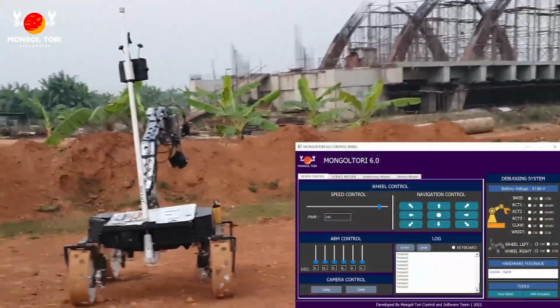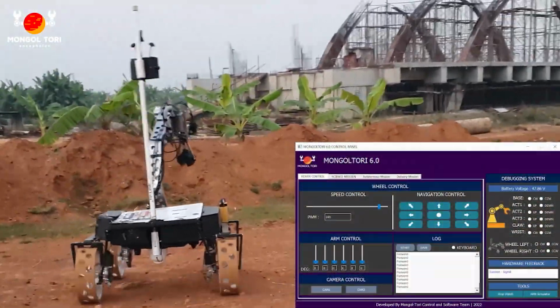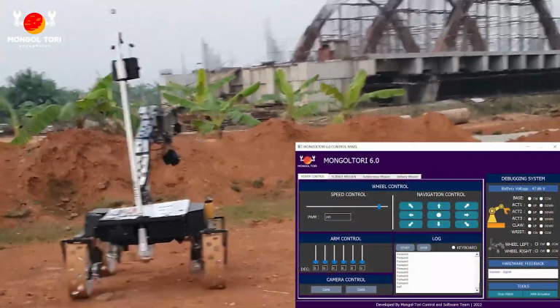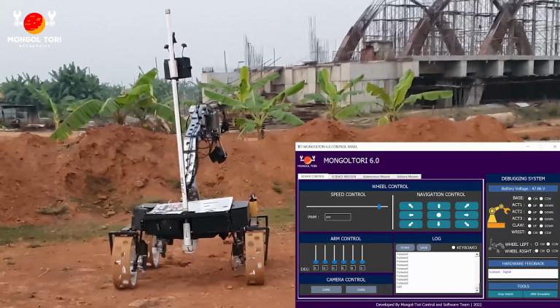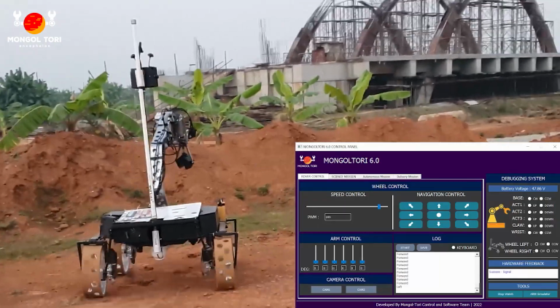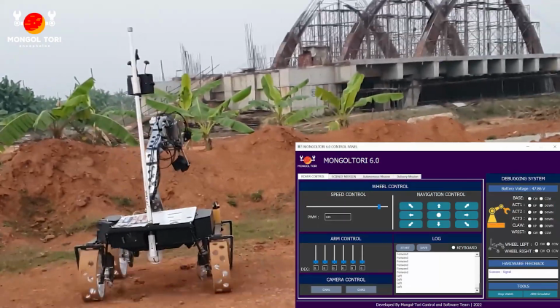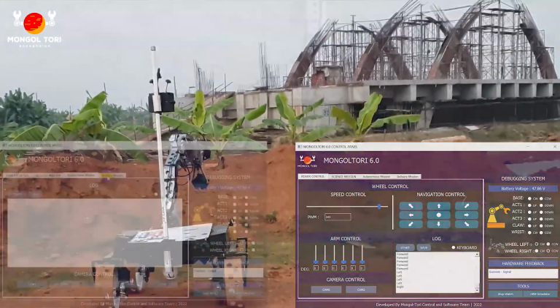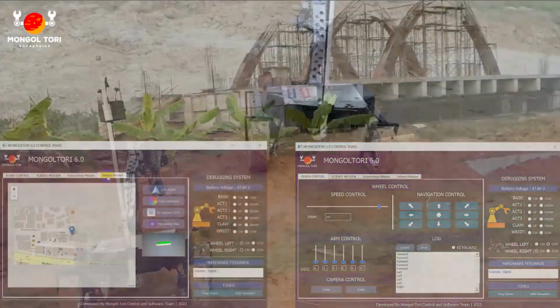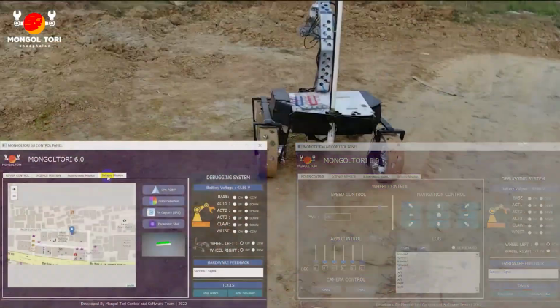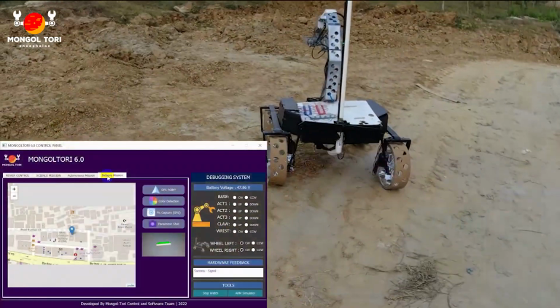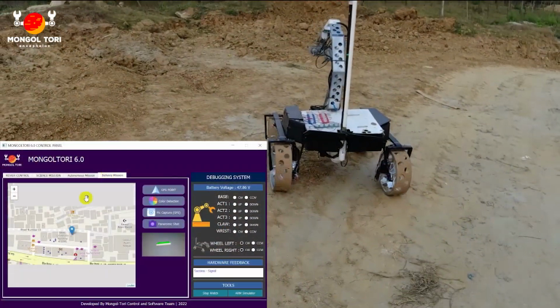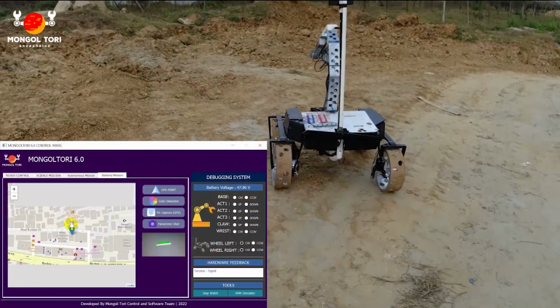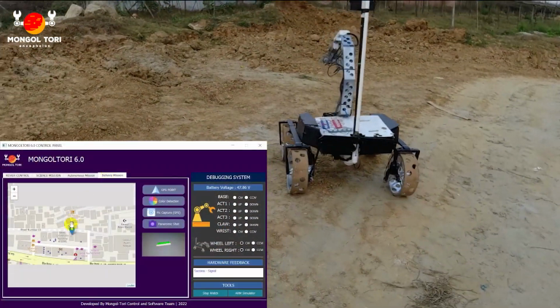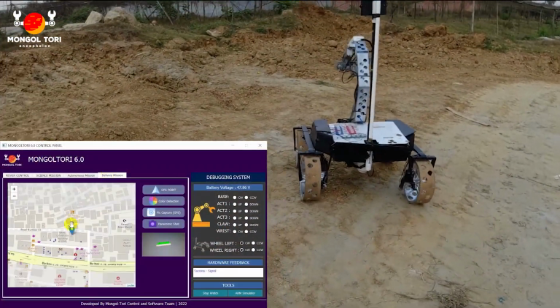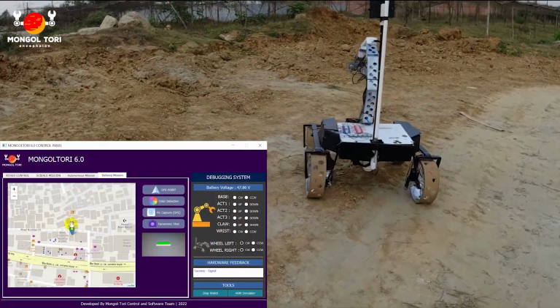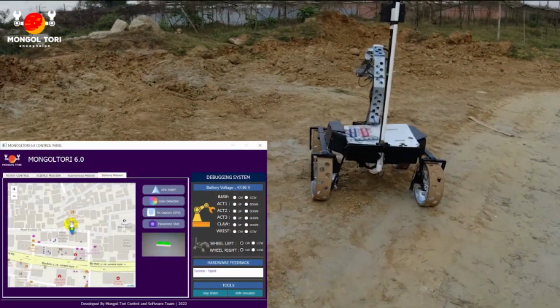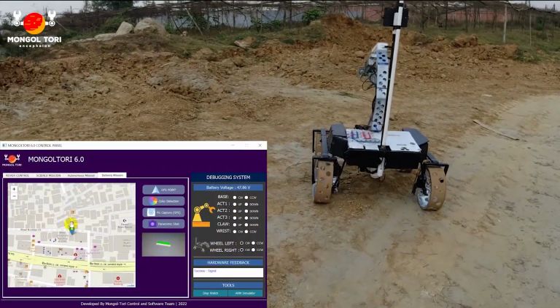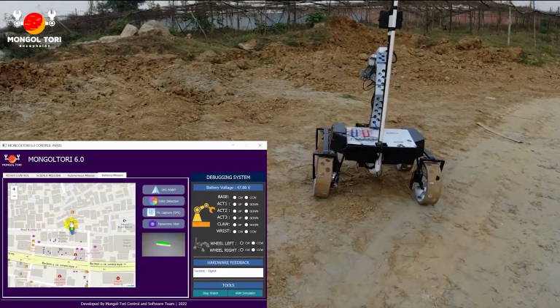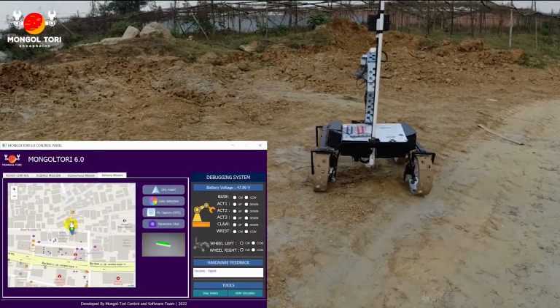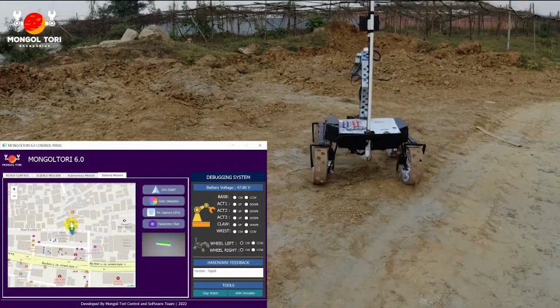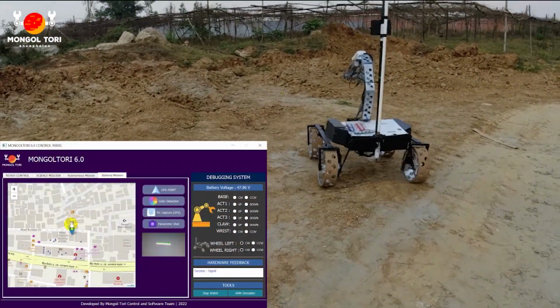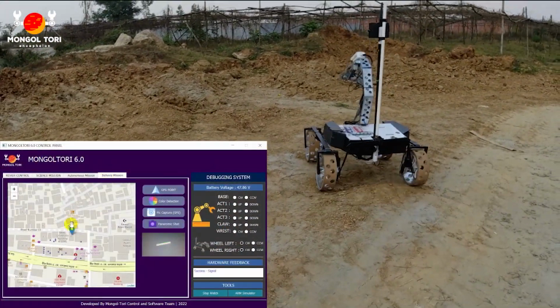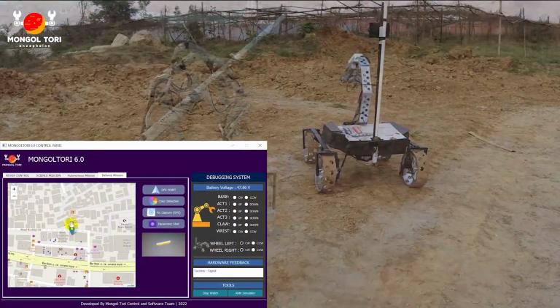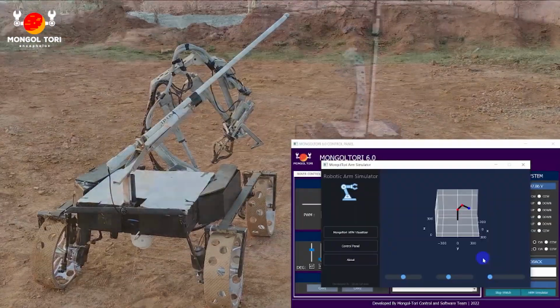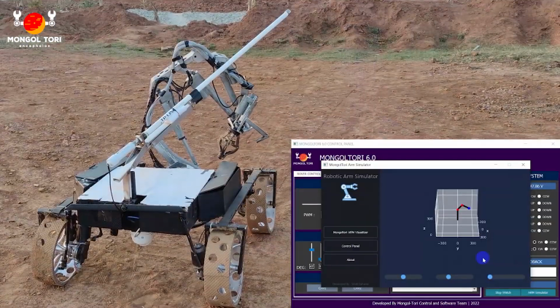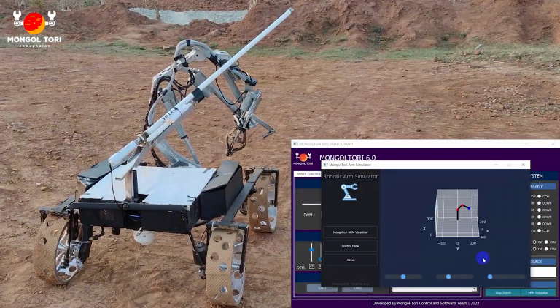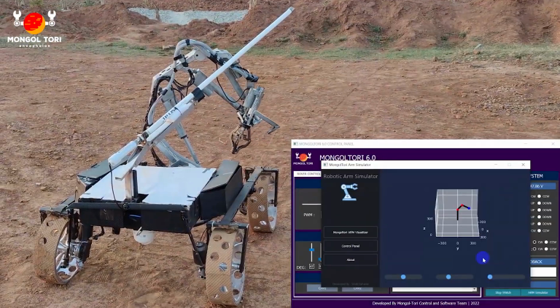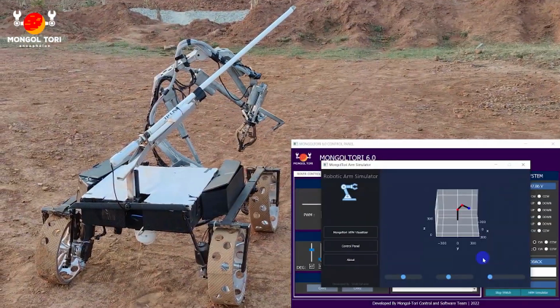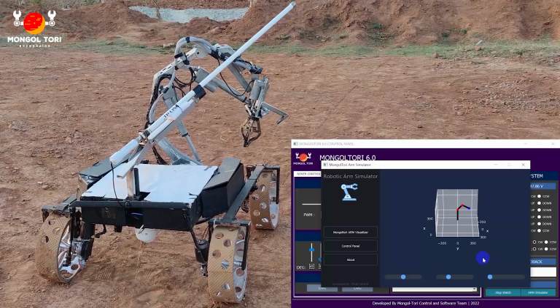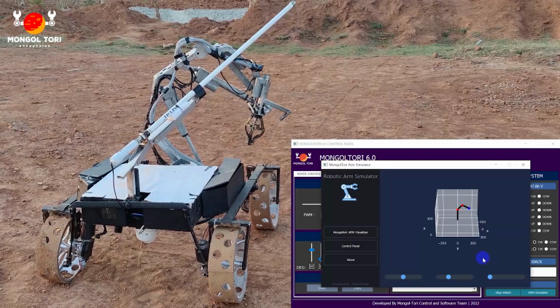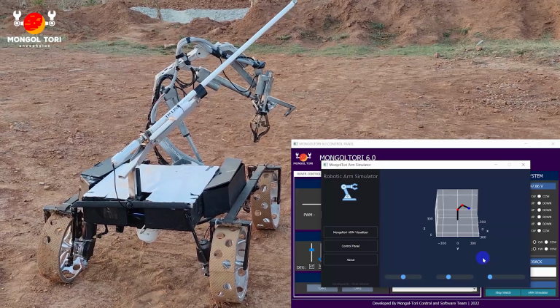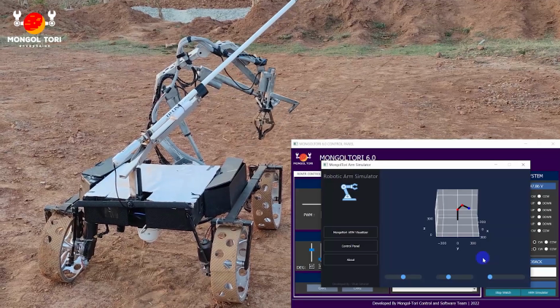For the lower level signal processing of the rover, we have used Arduino Mega. And for the higher level processing, we have used Raspberry Pi 4B to control the full rover.